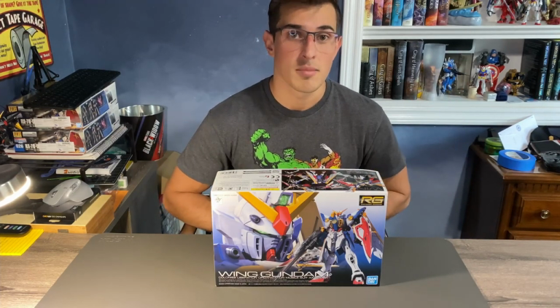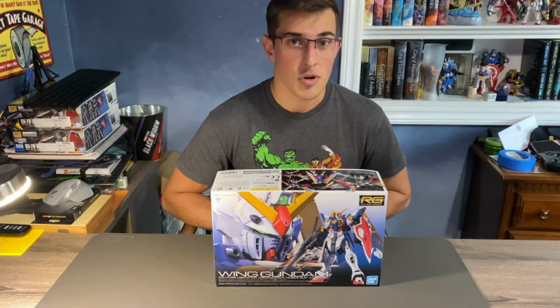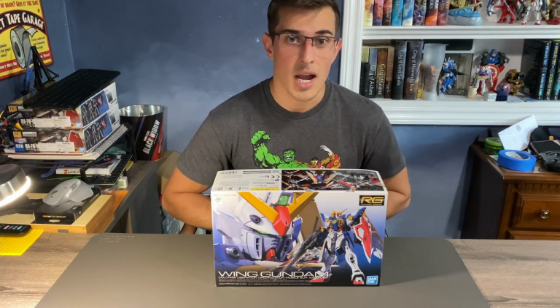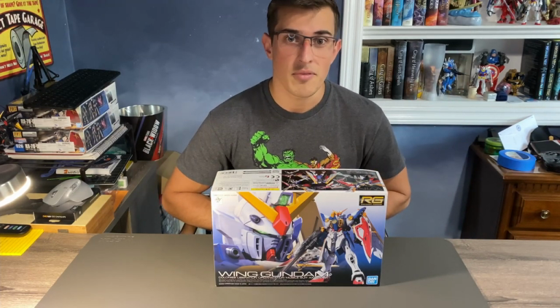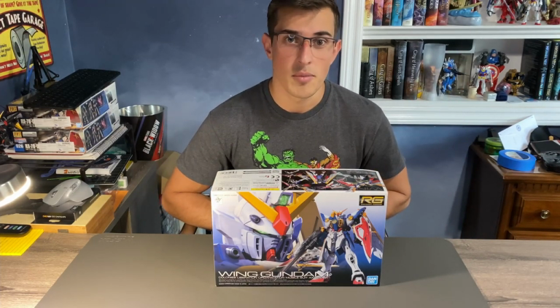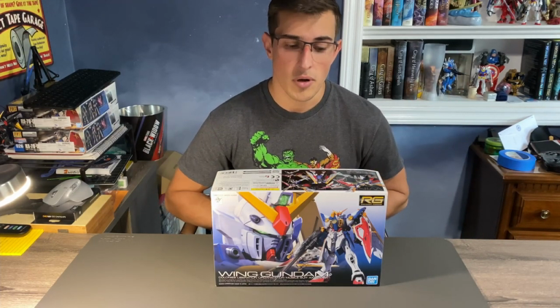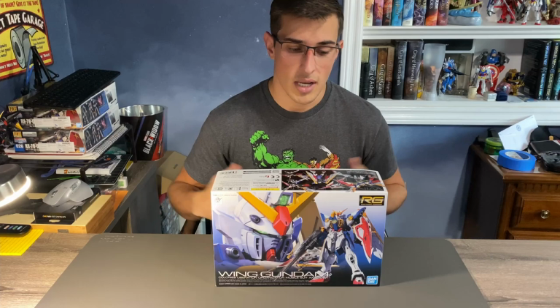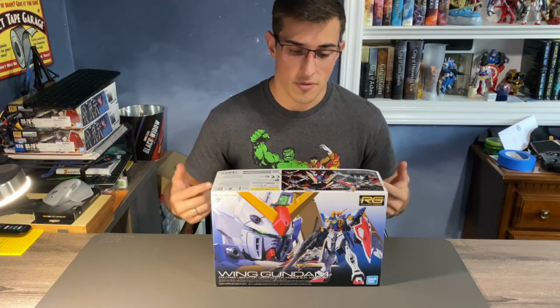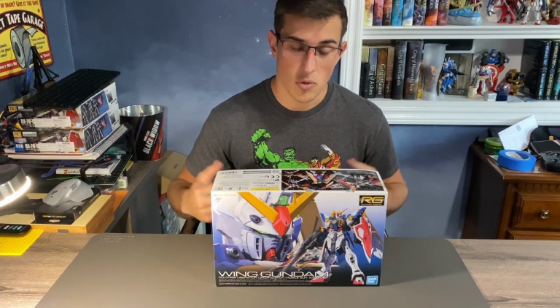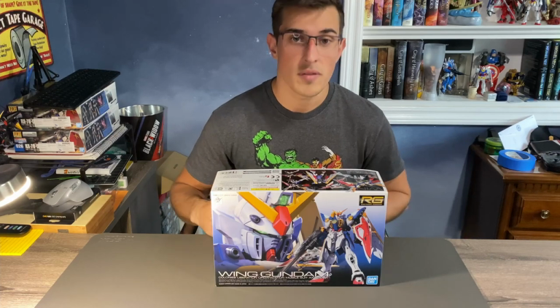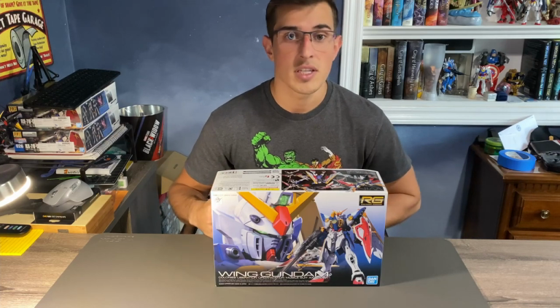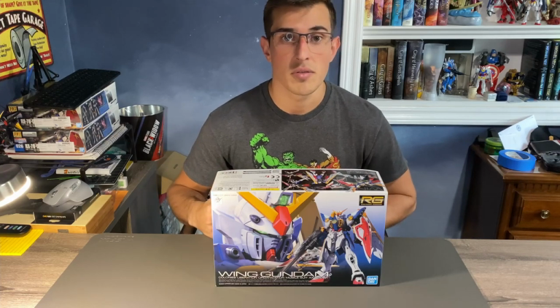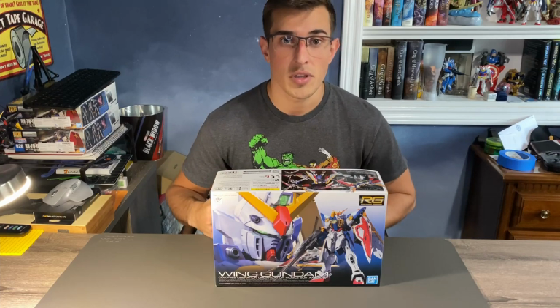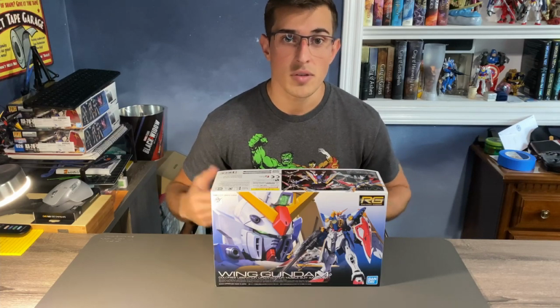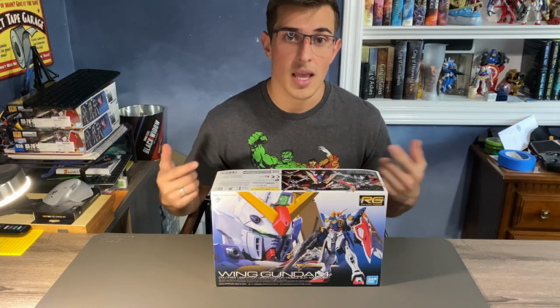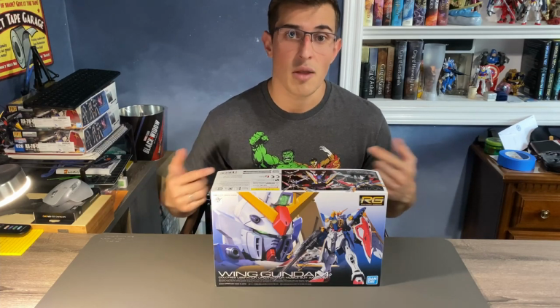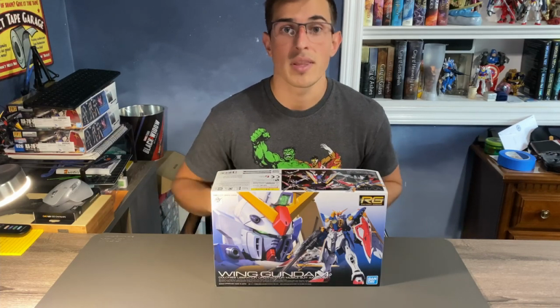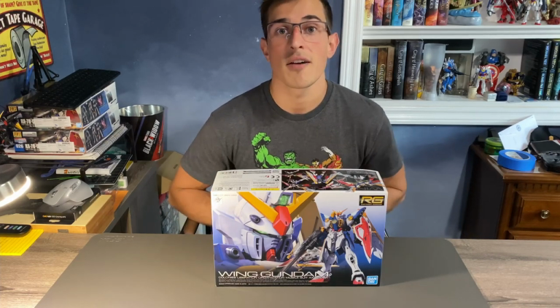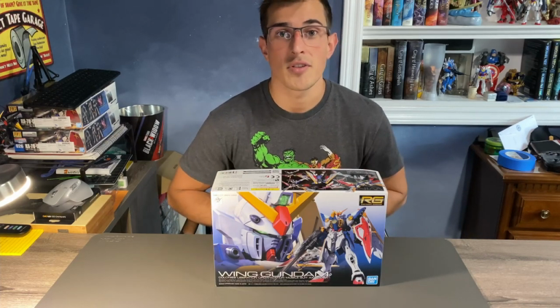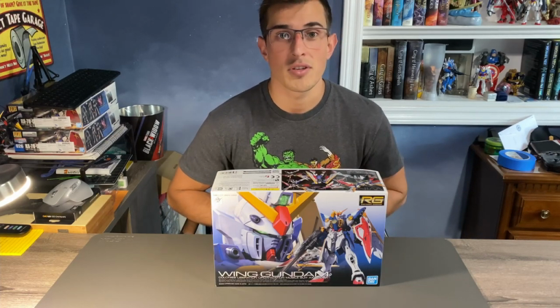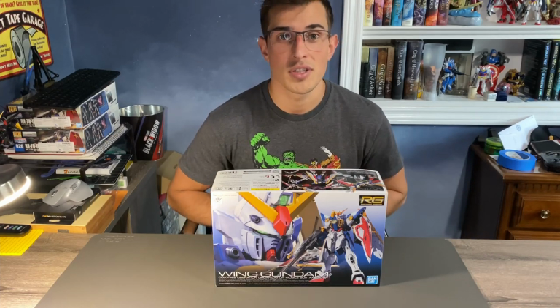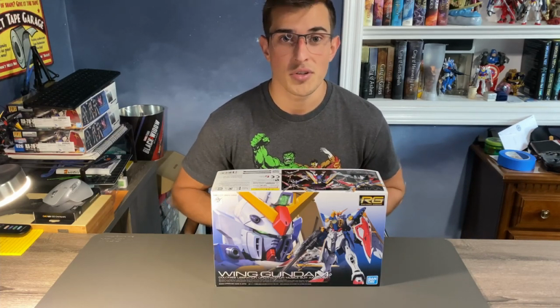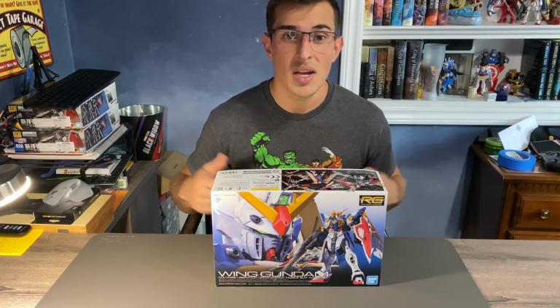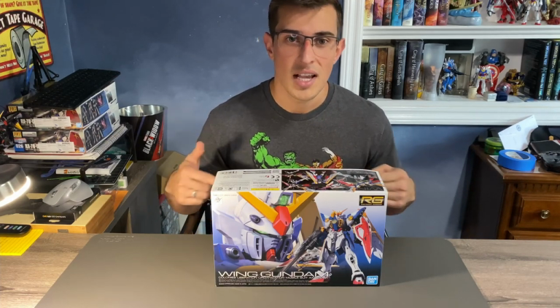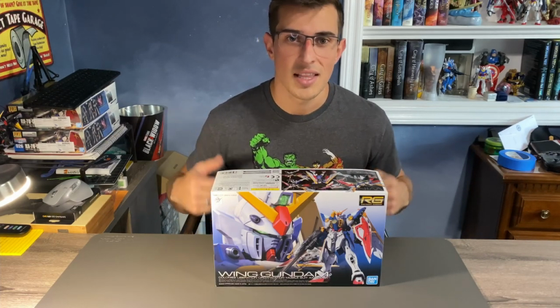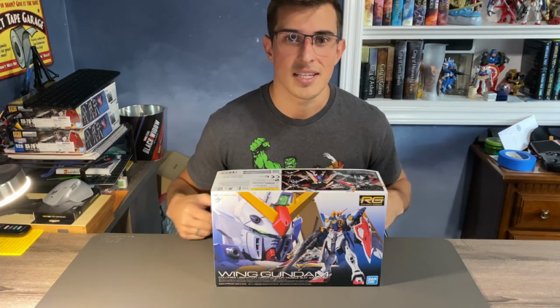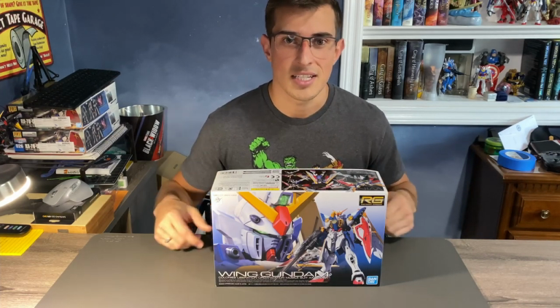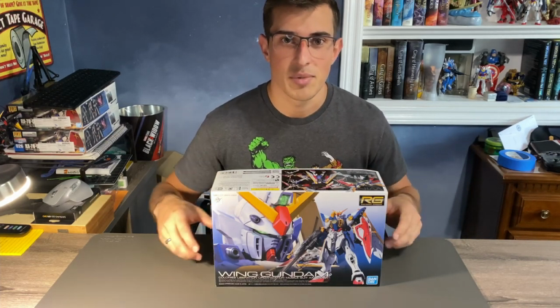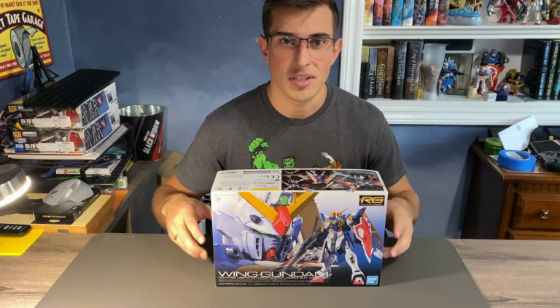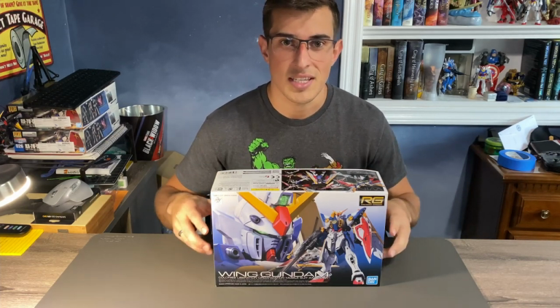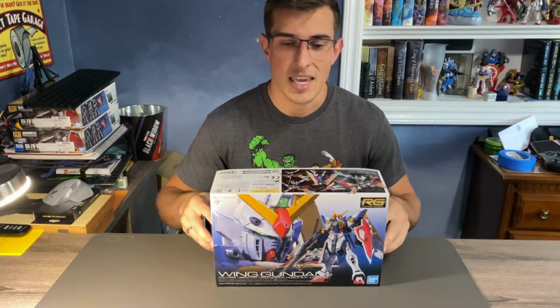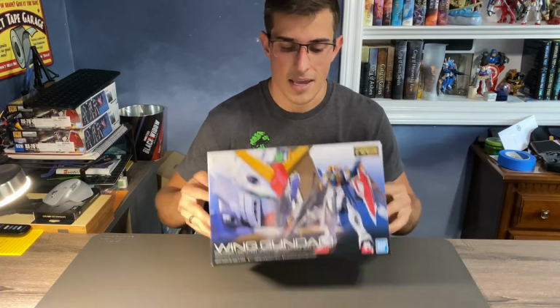Like and subscribe for more of these reviews, and without further ado, let's get into building this kit.